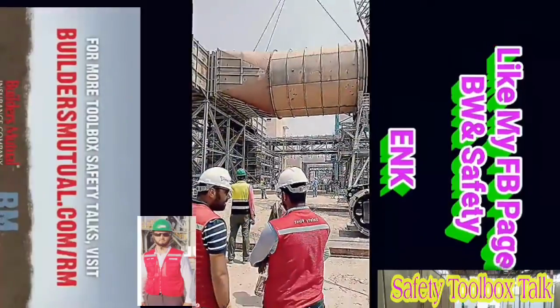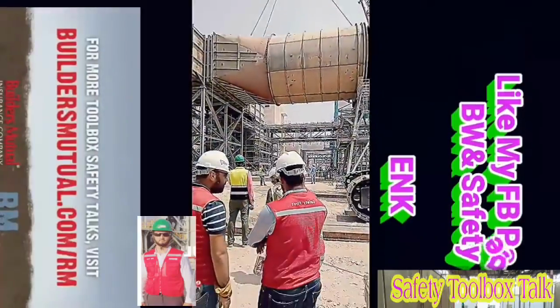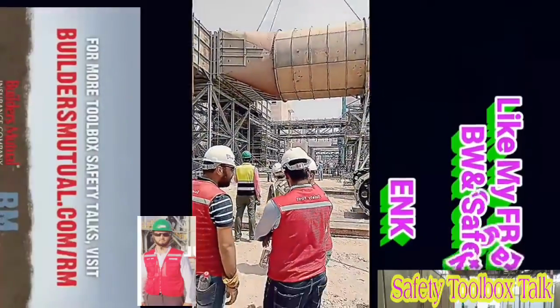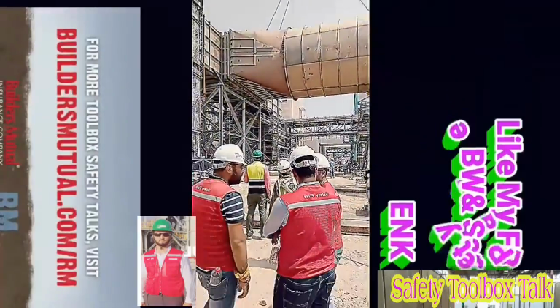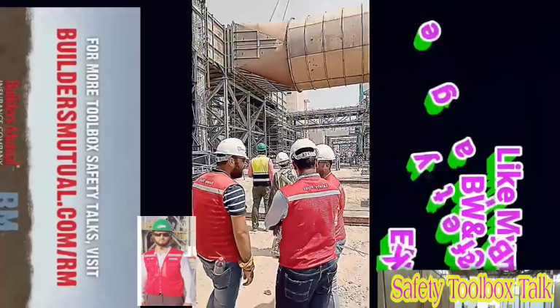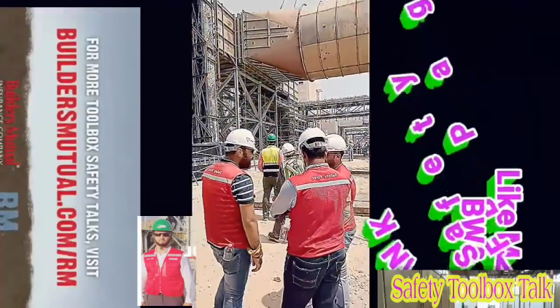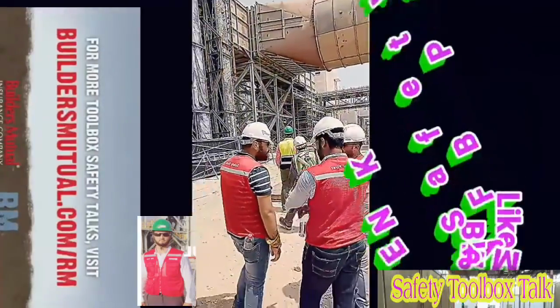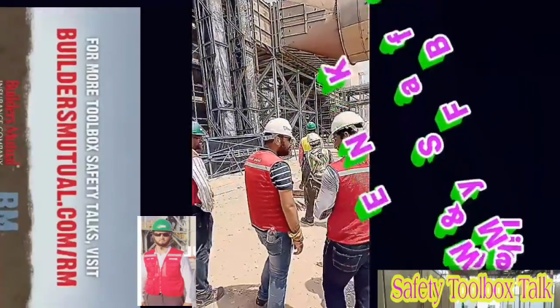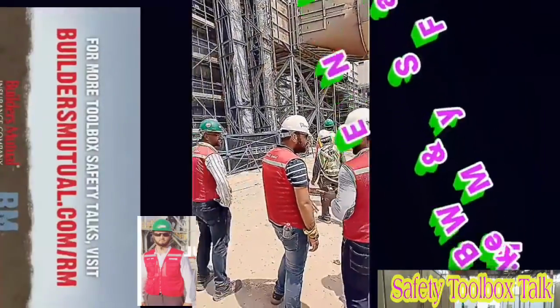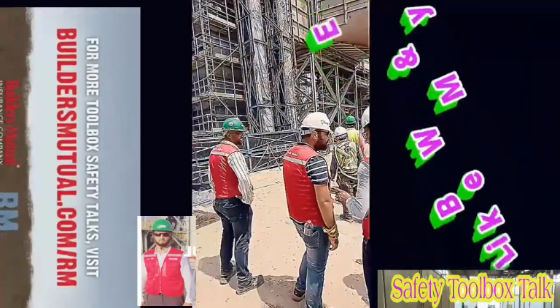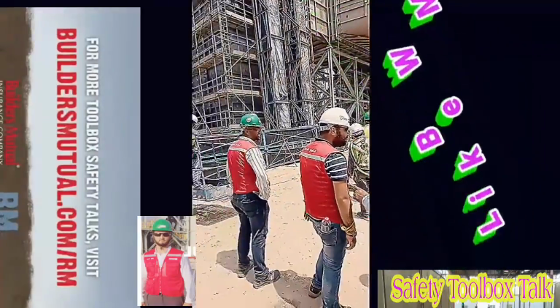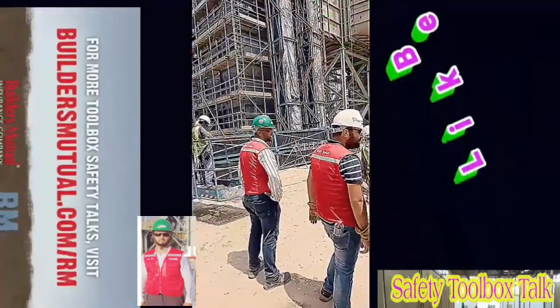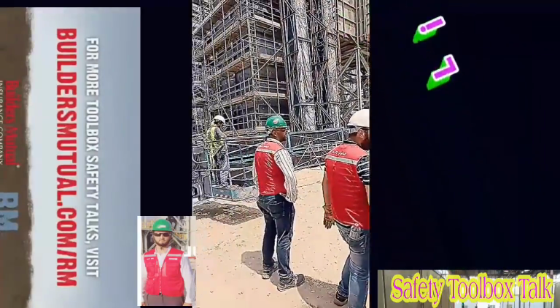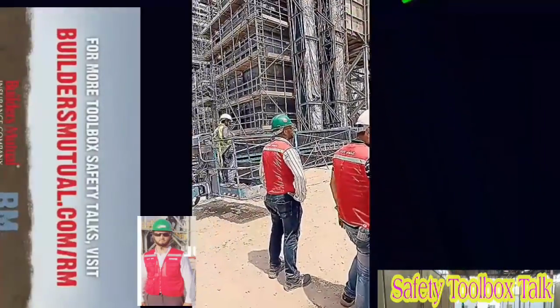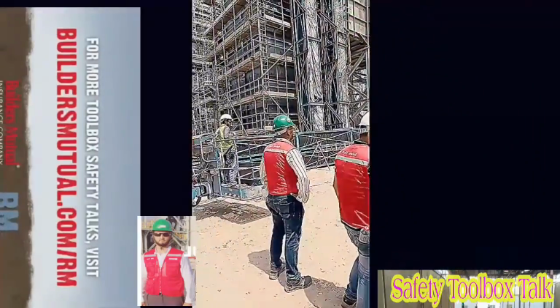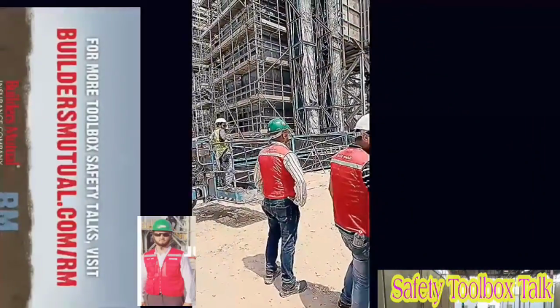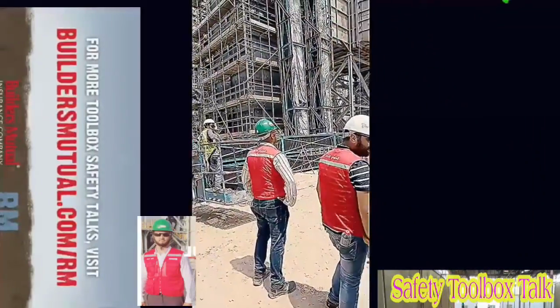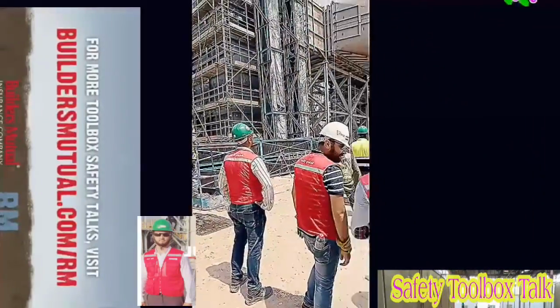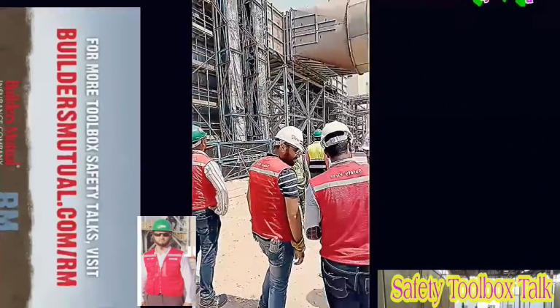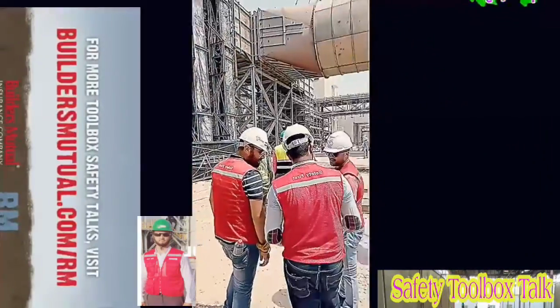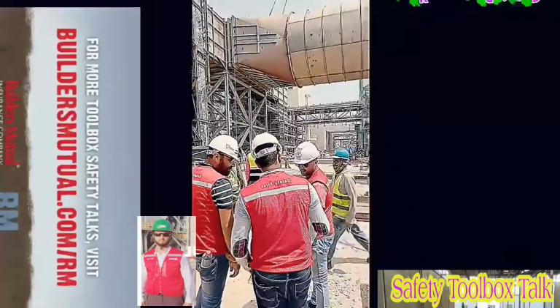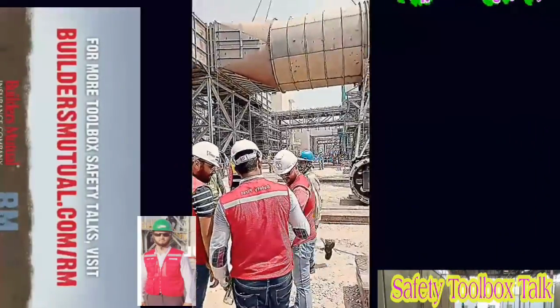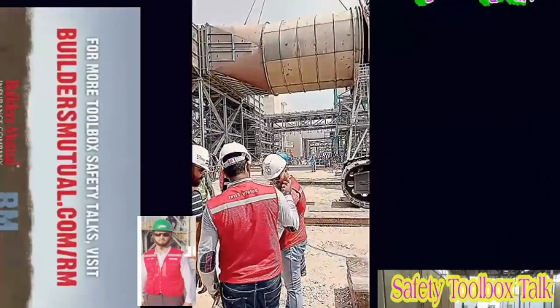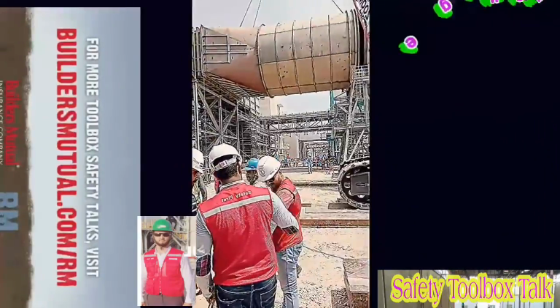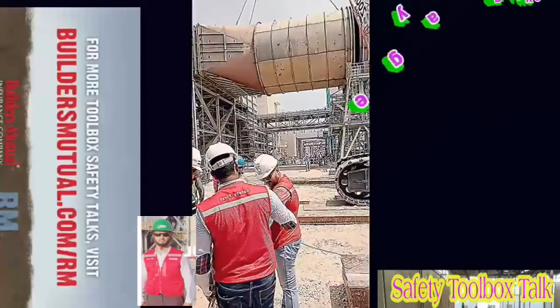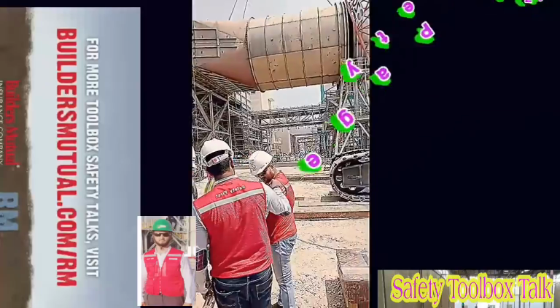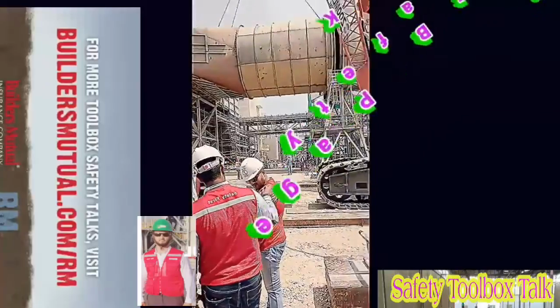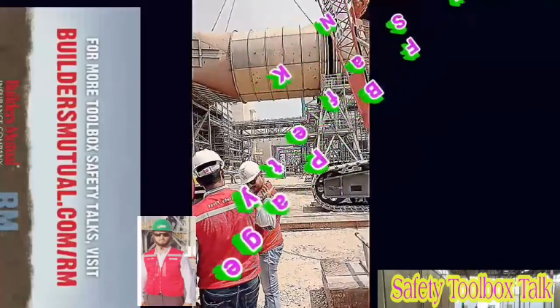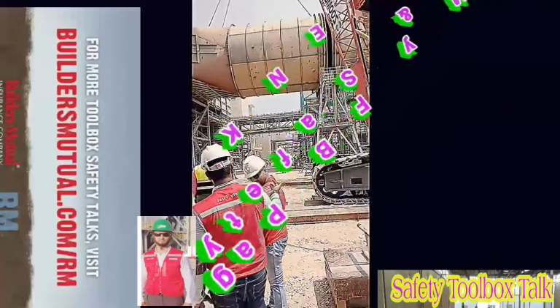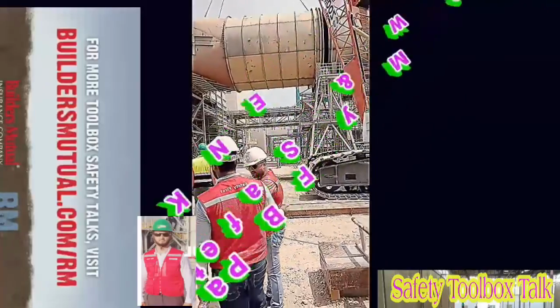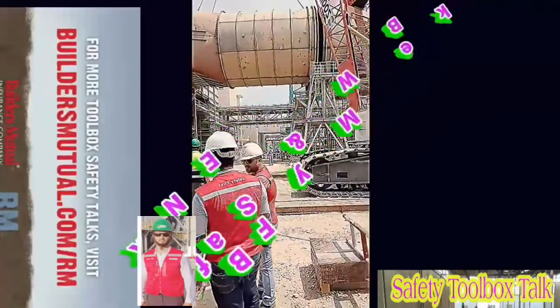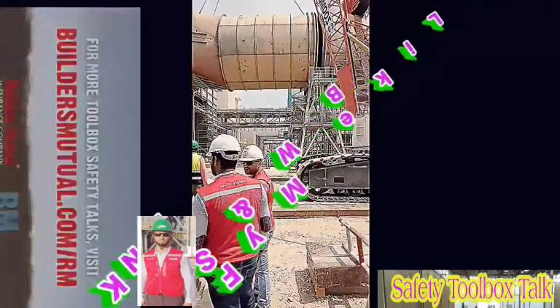Visit buildersmutual.com/rm for easy access to toolbox talks and sample safety programs.